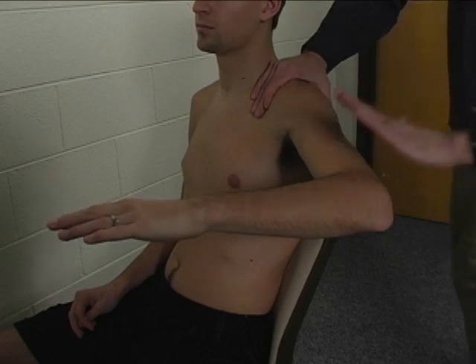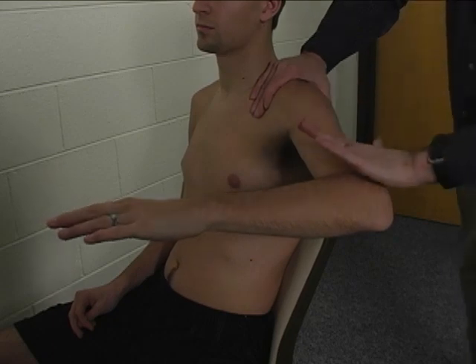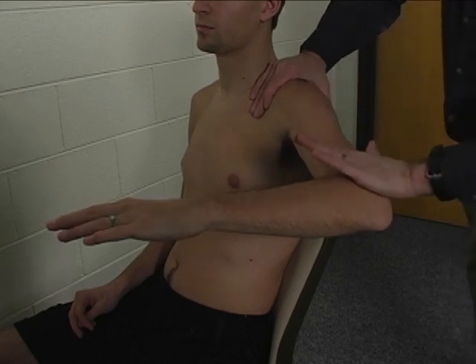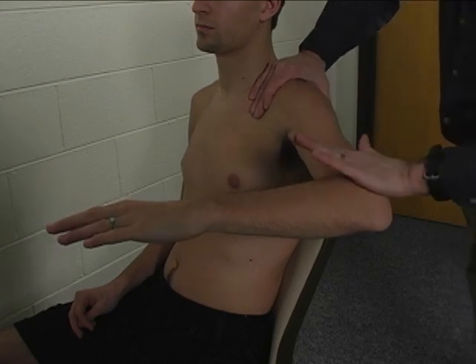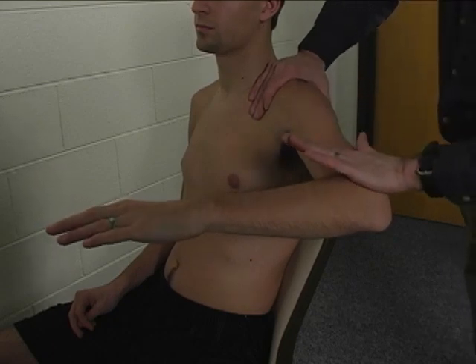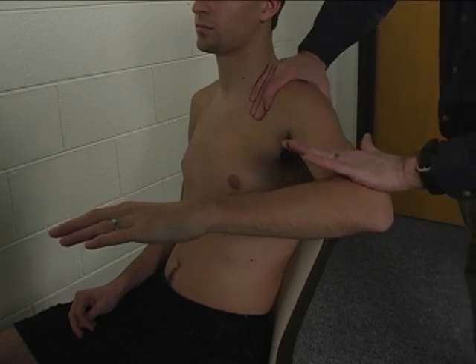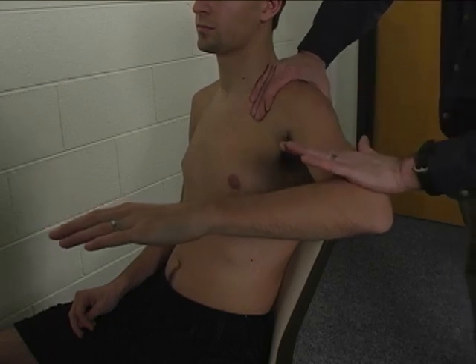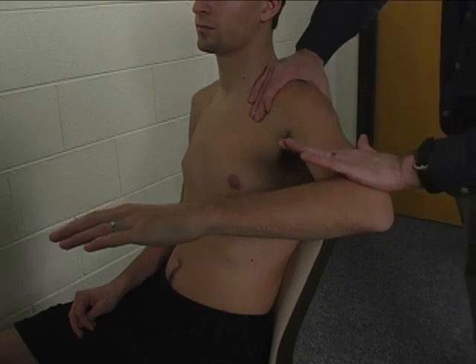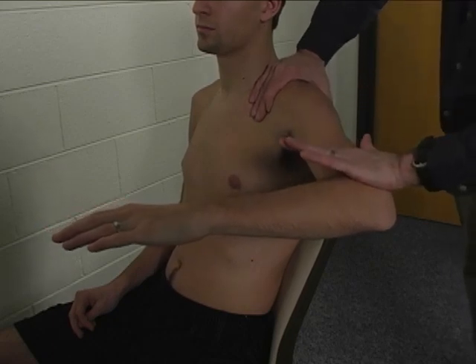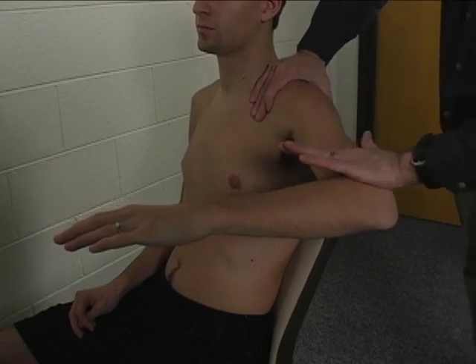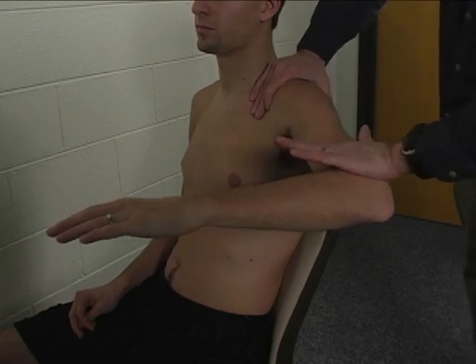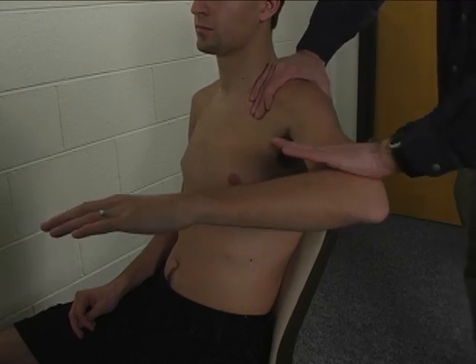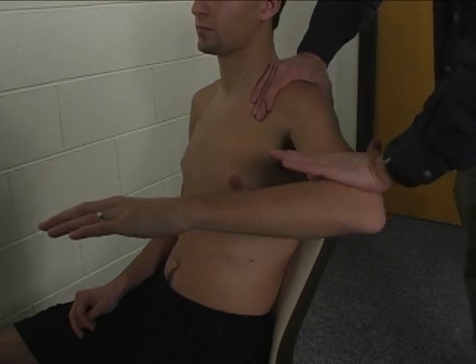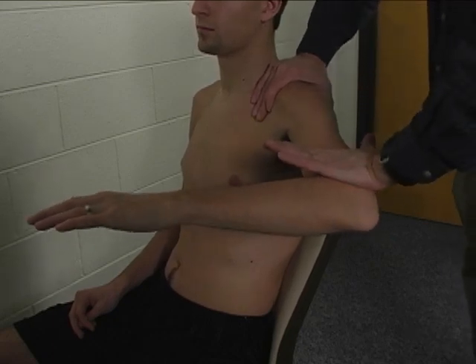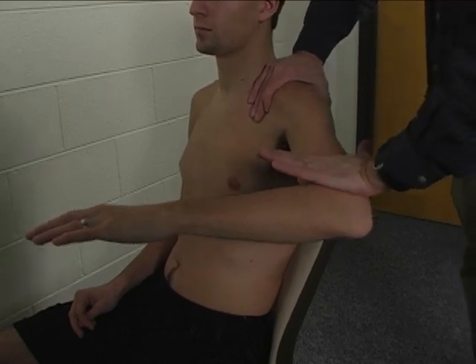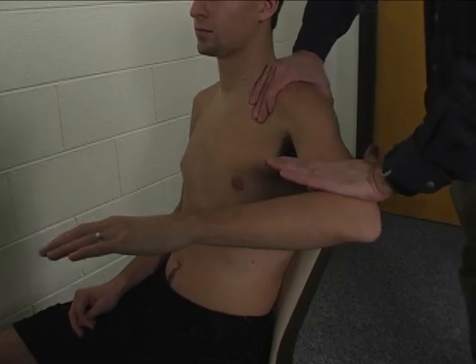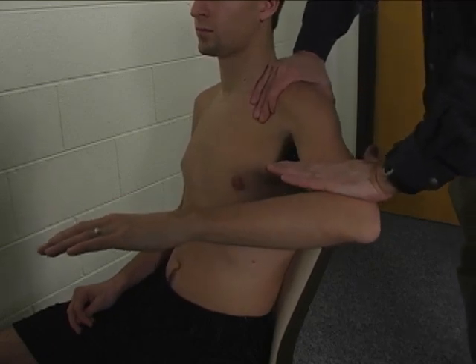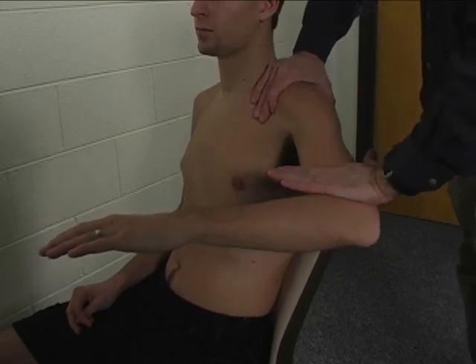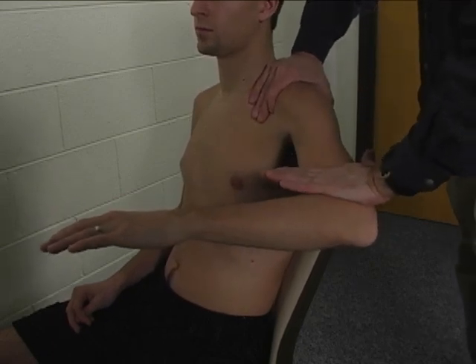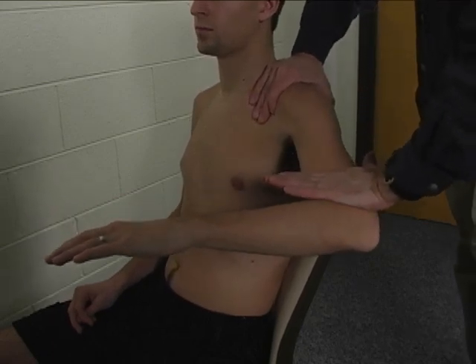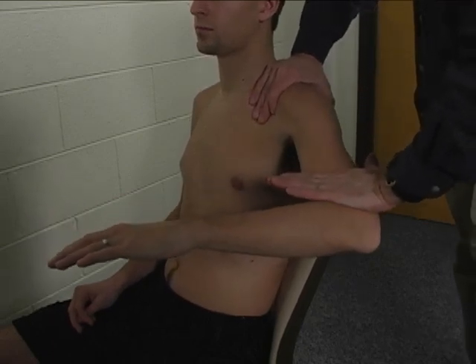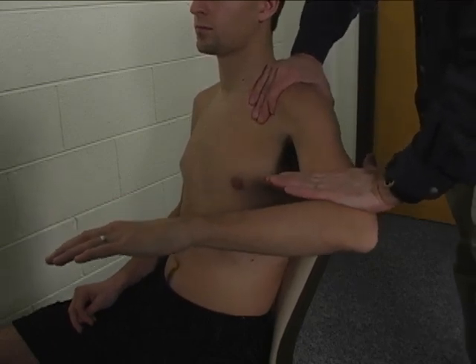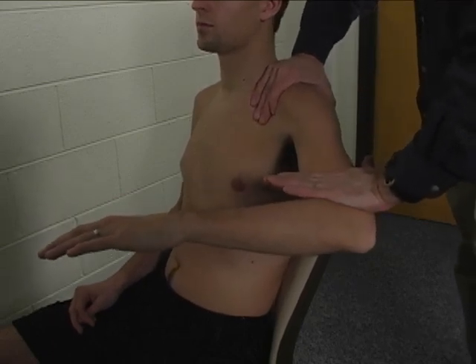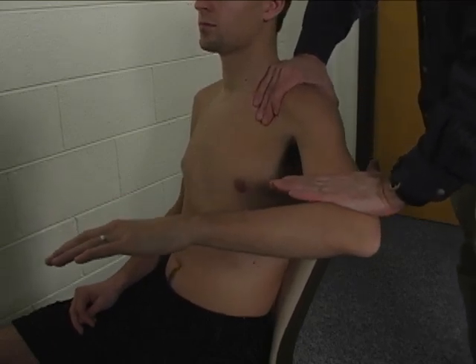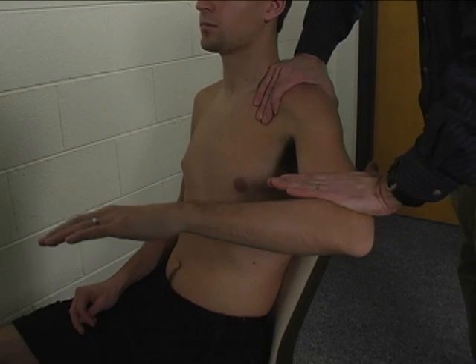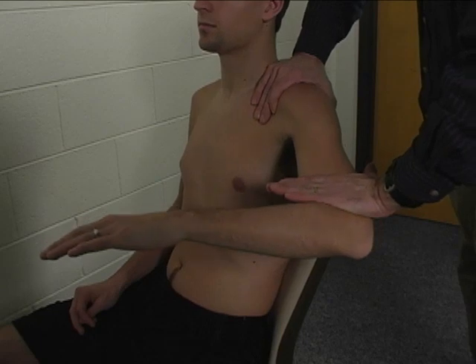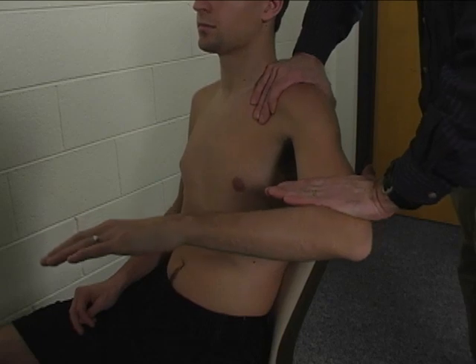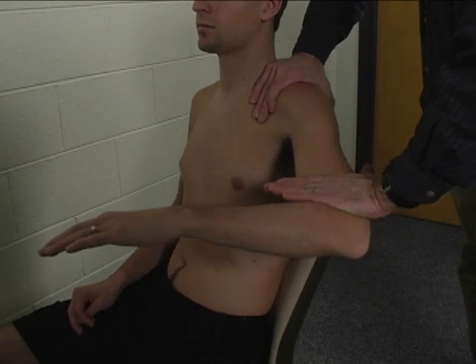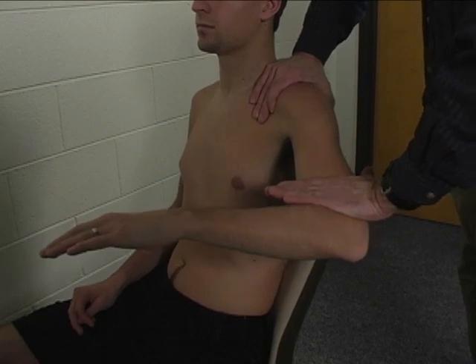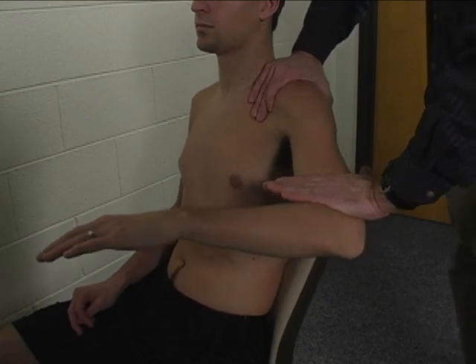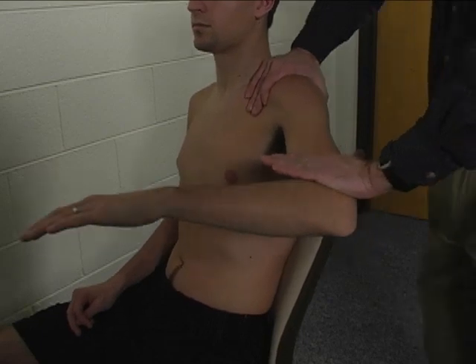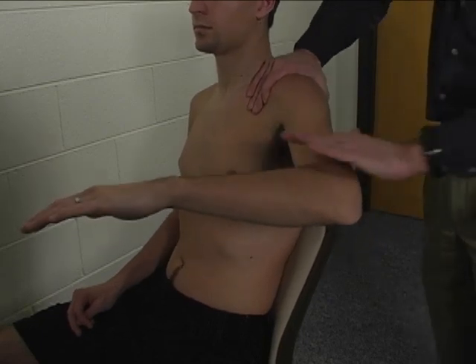So I want you to hold your arm right there. Don't let me move it. Hold, hold, hold, hold, hold.